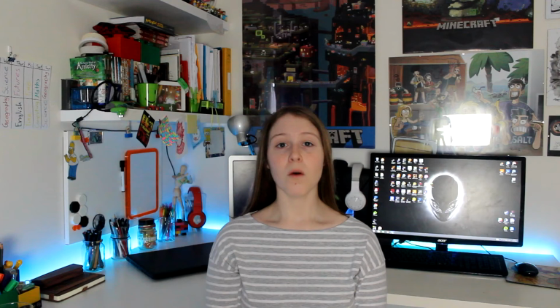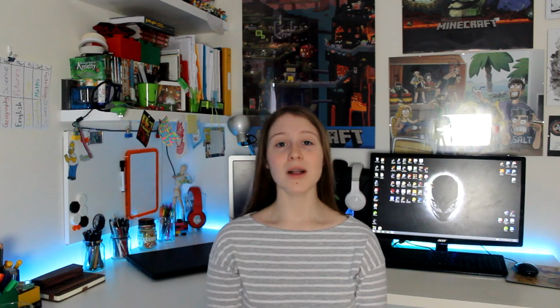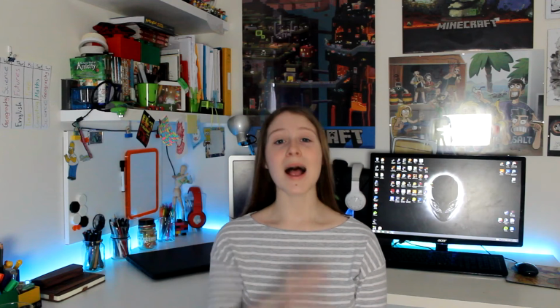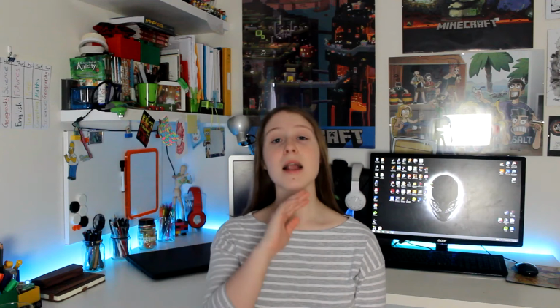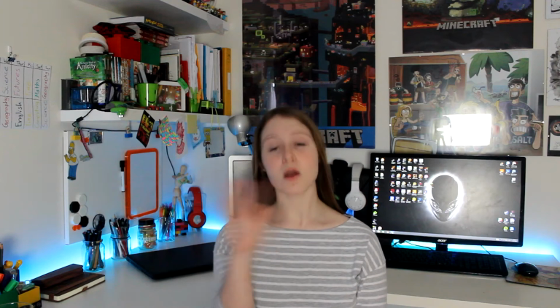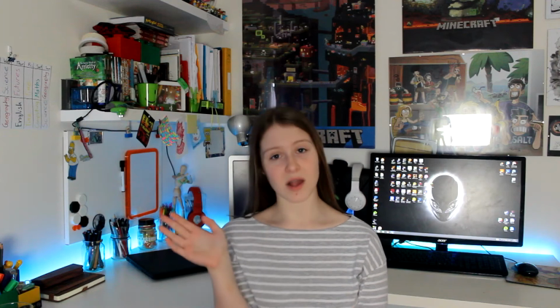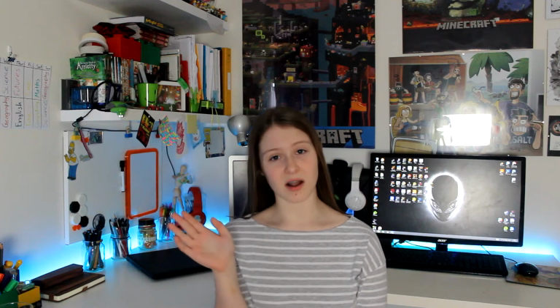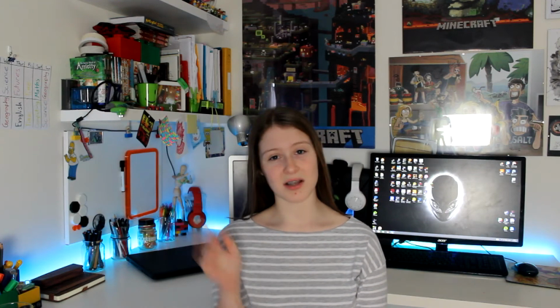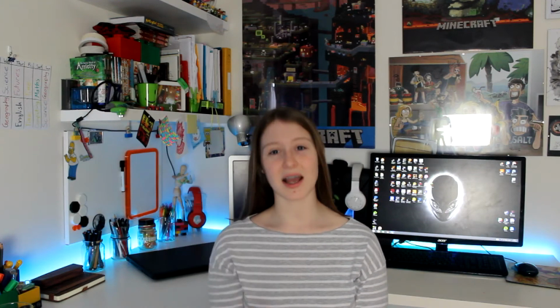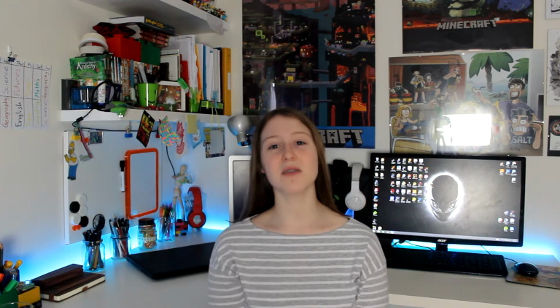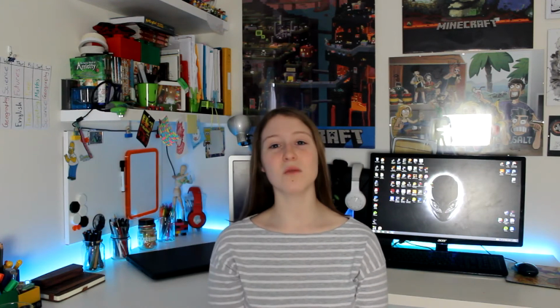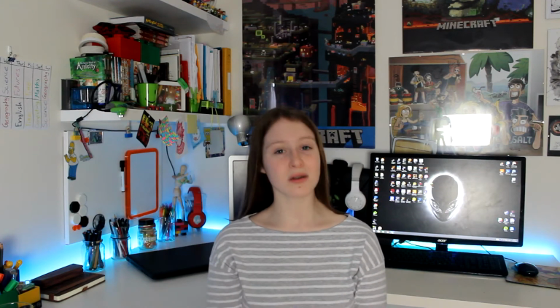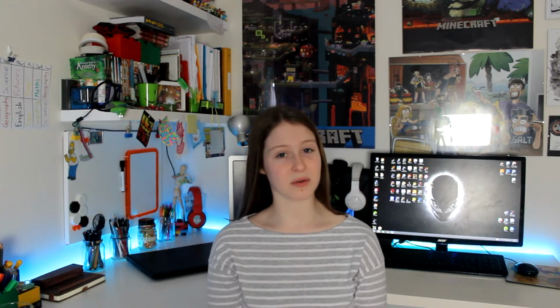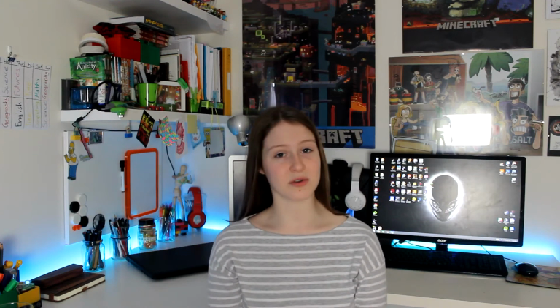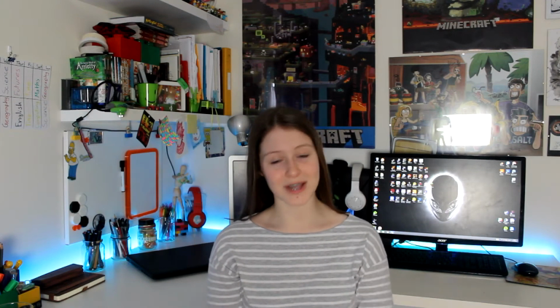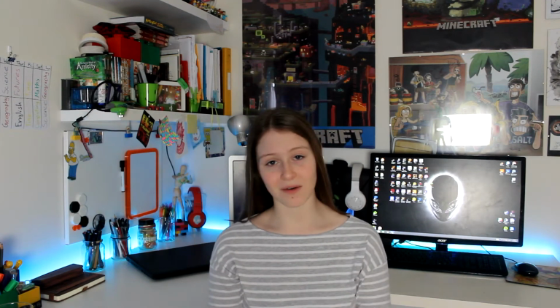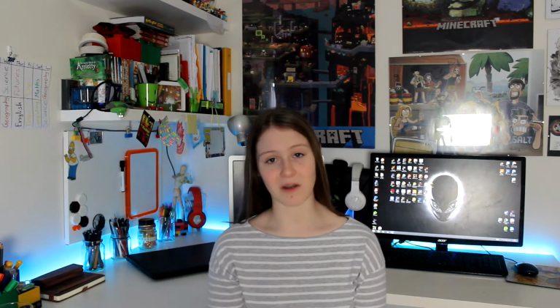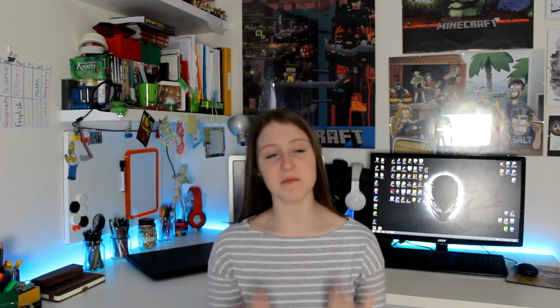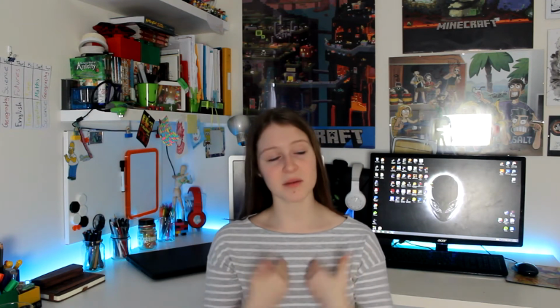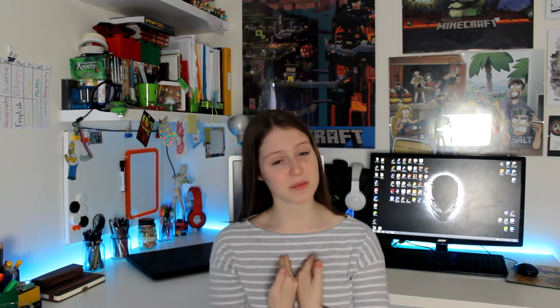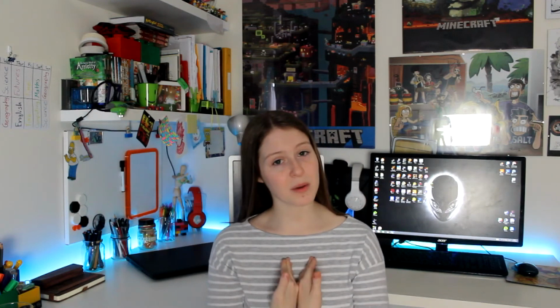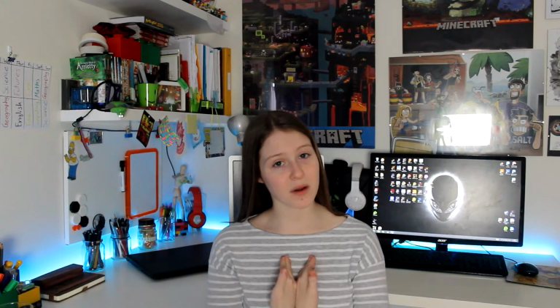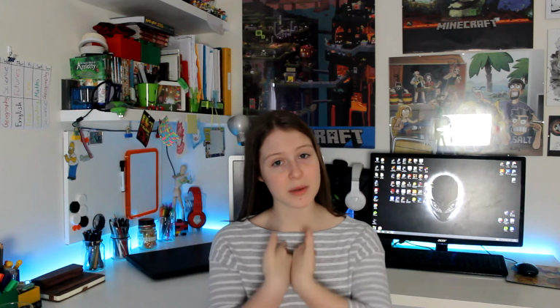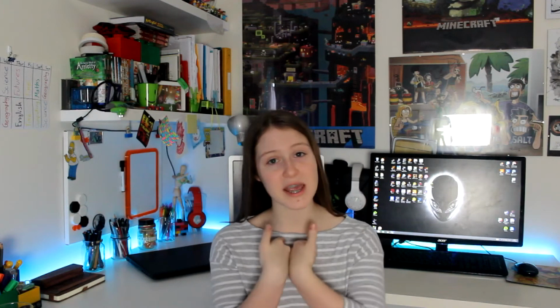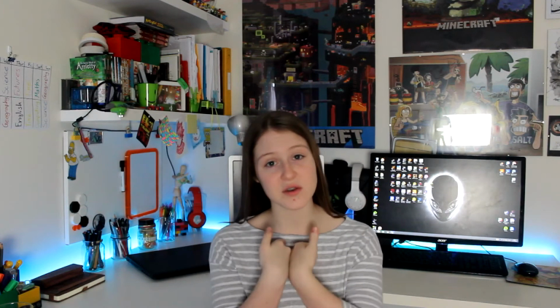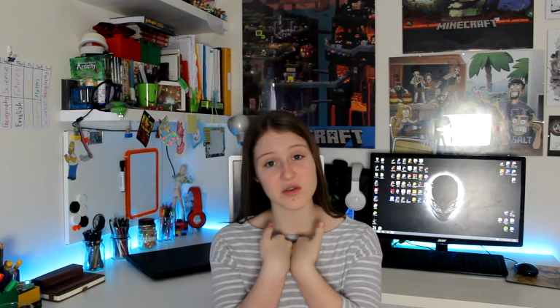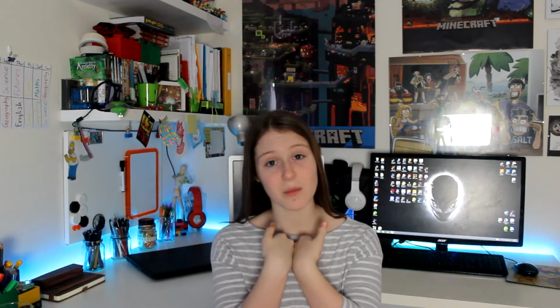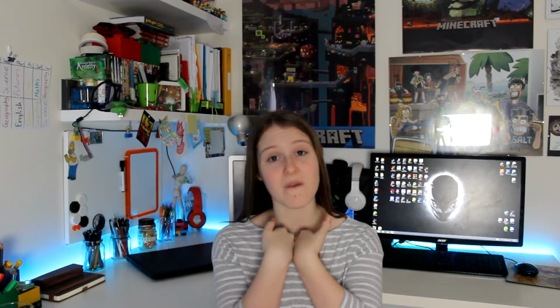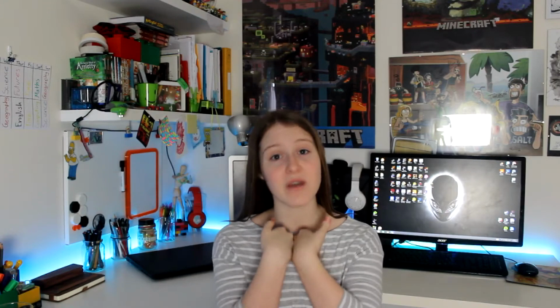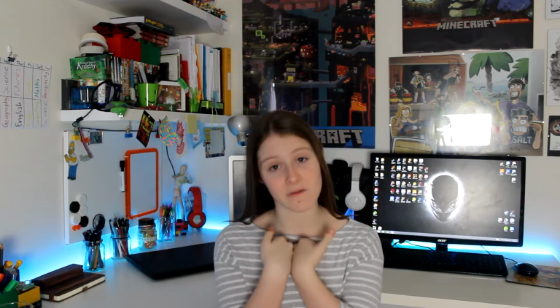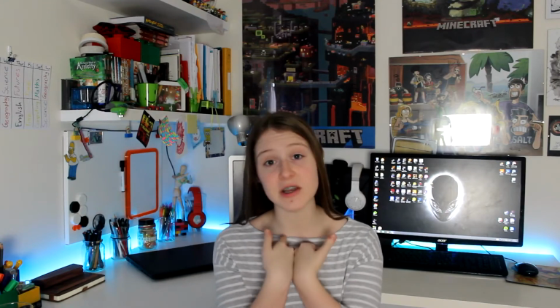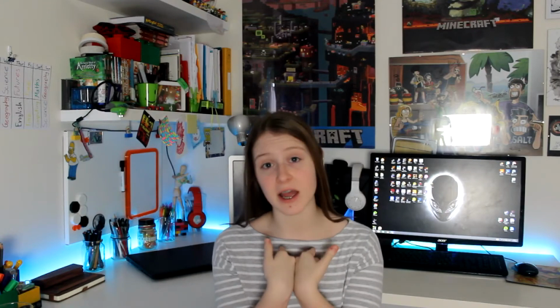Well hello there guys and welcome to TechRev. My name is Momo and I'll be taking you through some of my favourite tech.